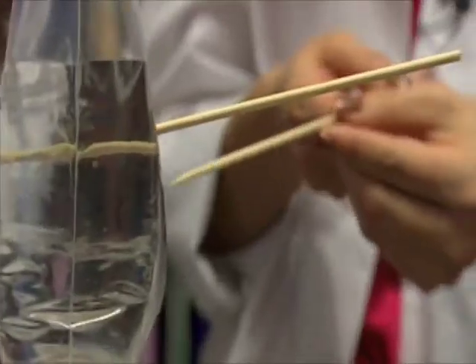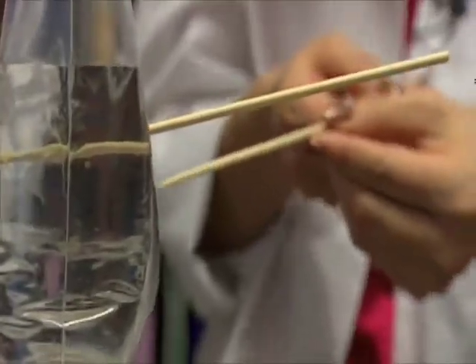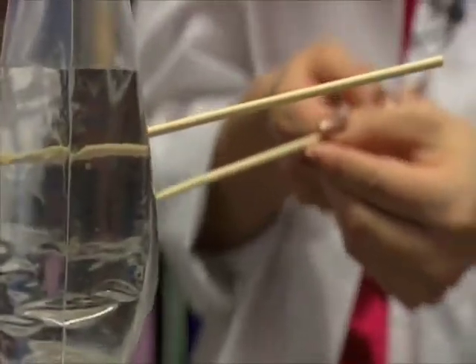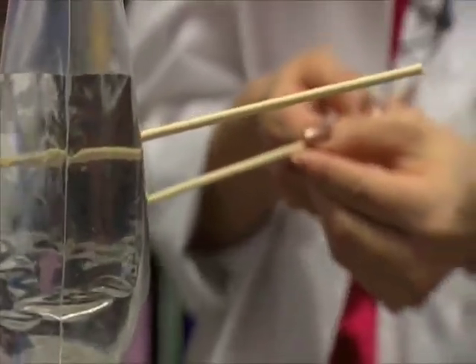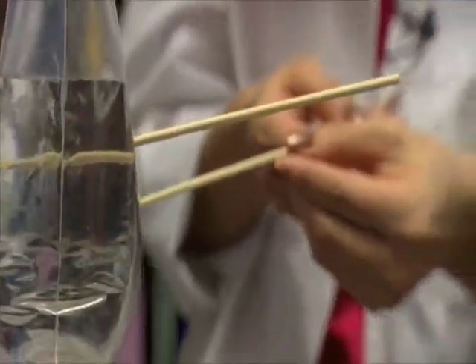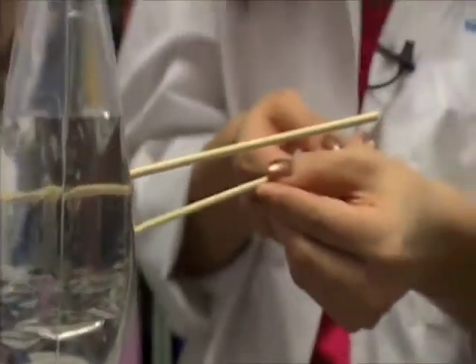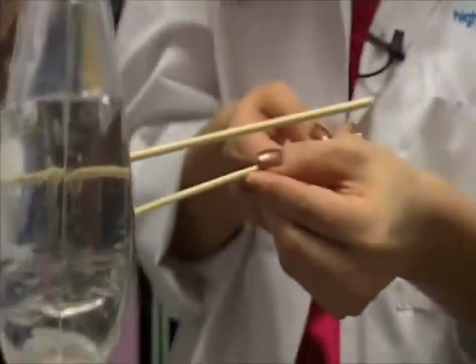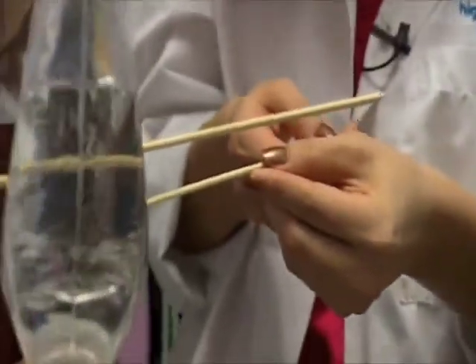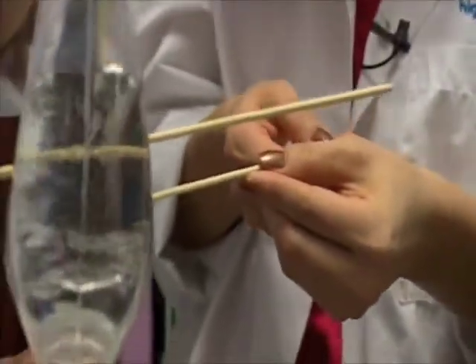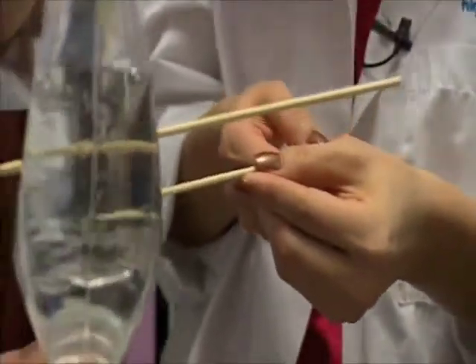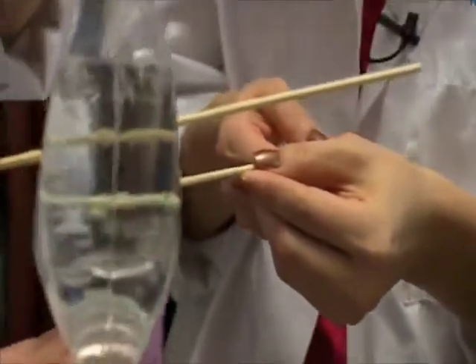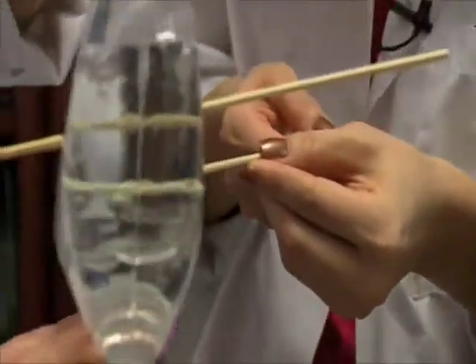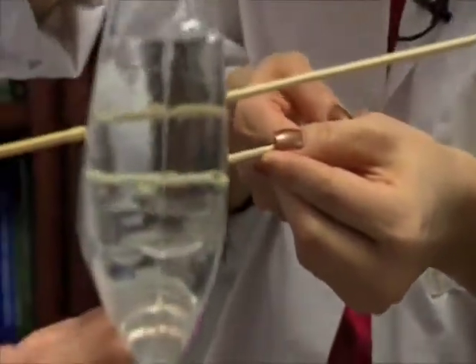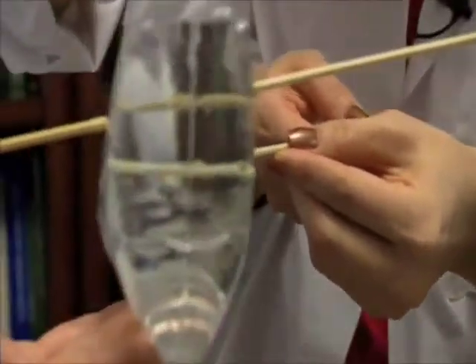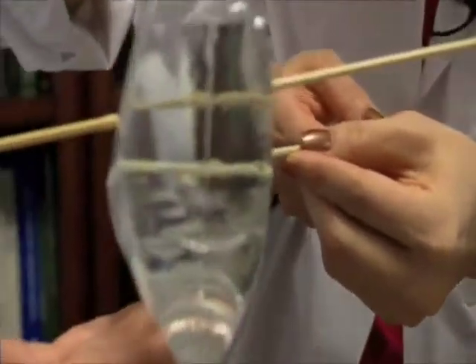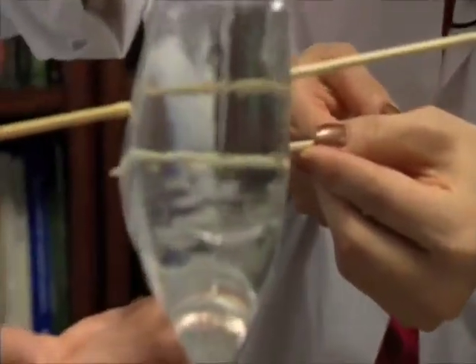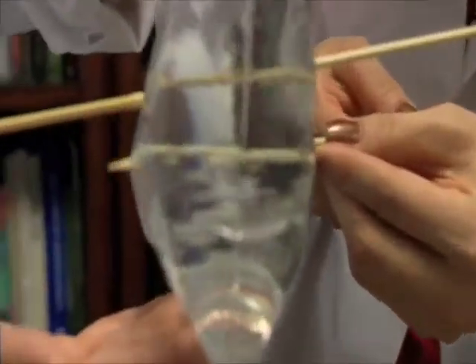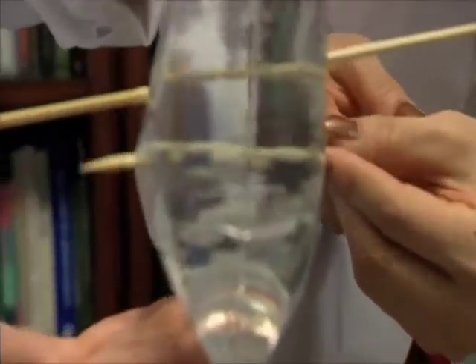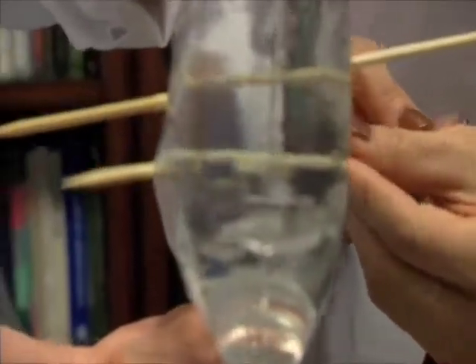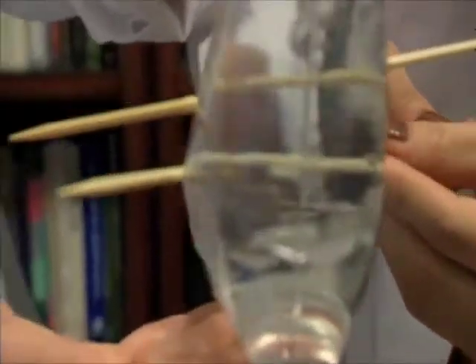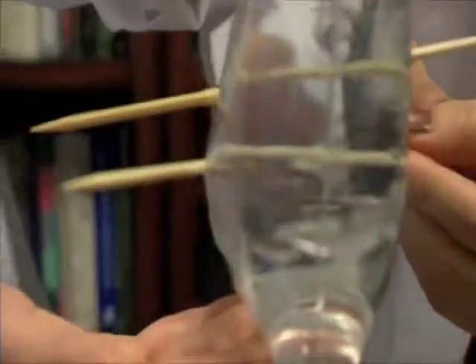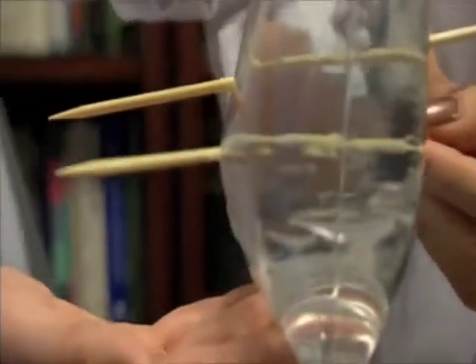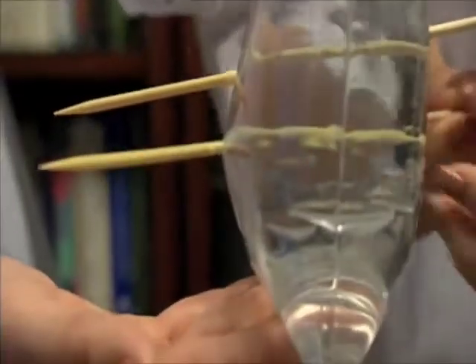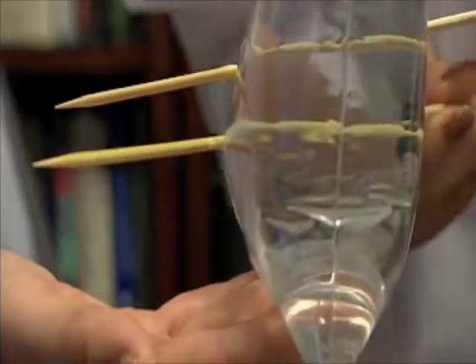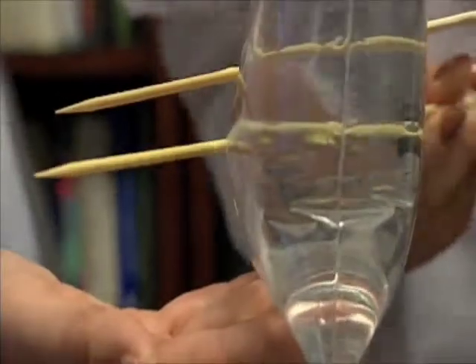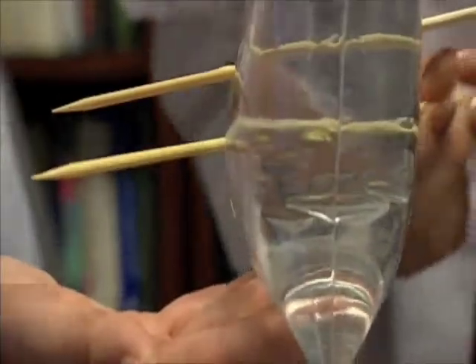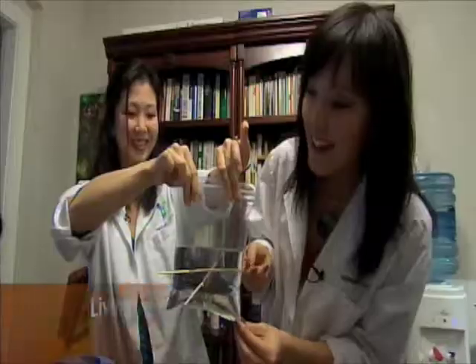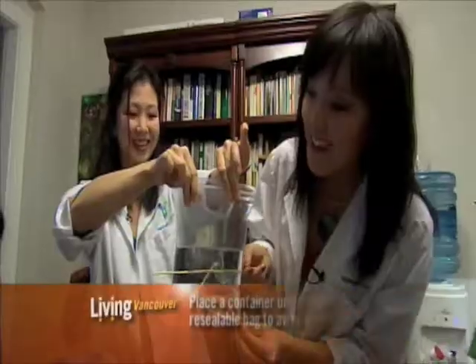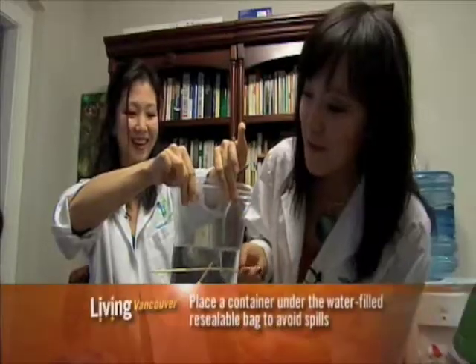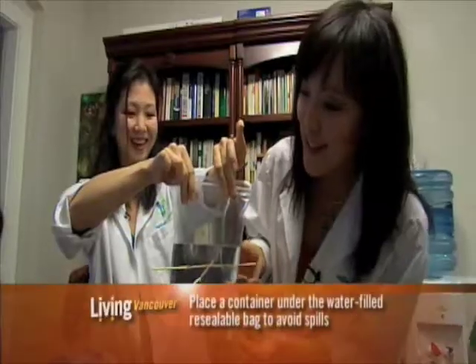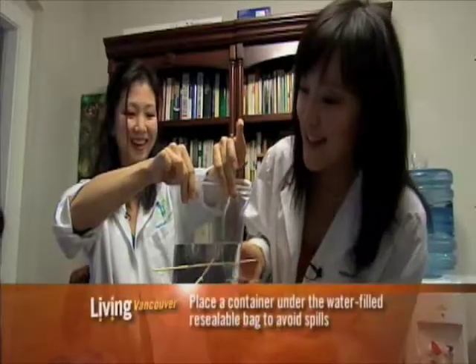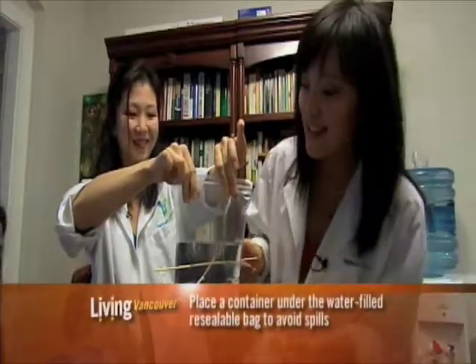Ready? Yeah. Go, go, go, go. Oh, I went diagonal. Go, go, go, go, go, stop. That's amazing.